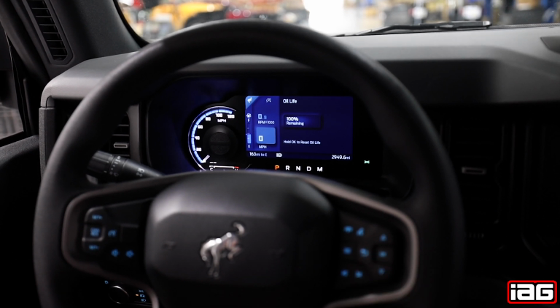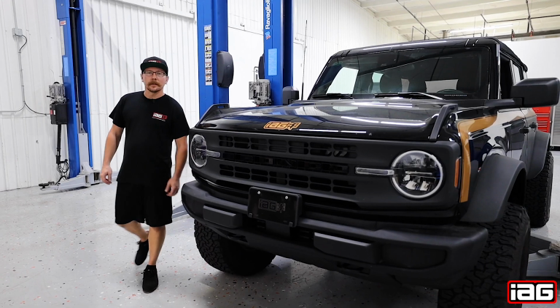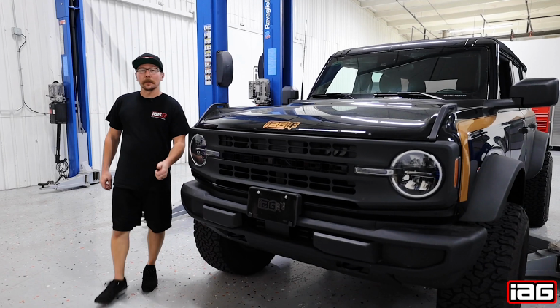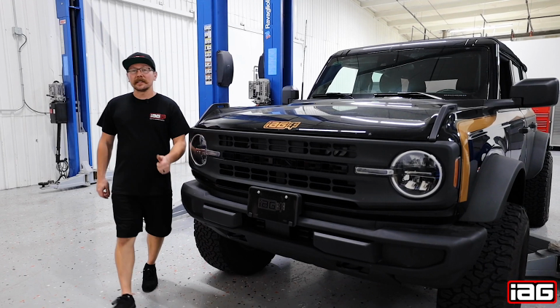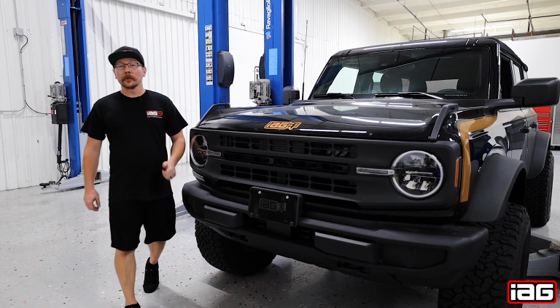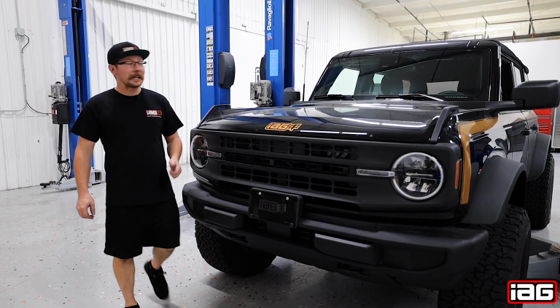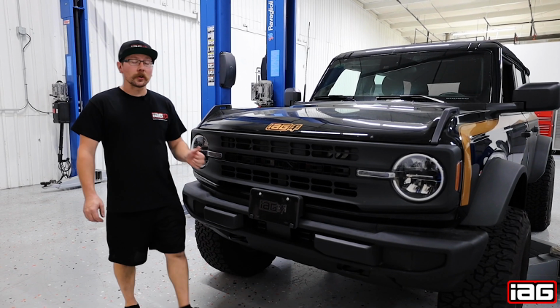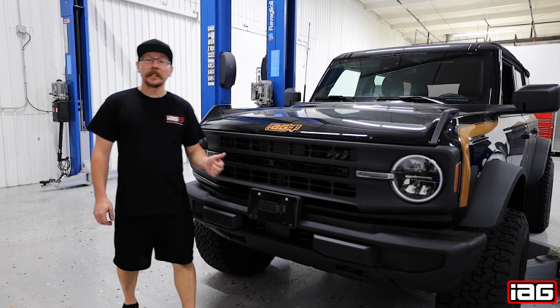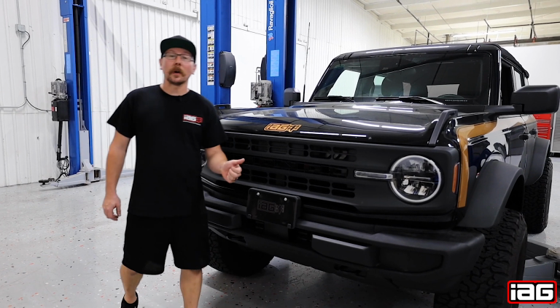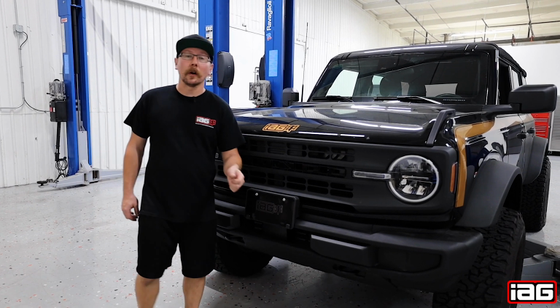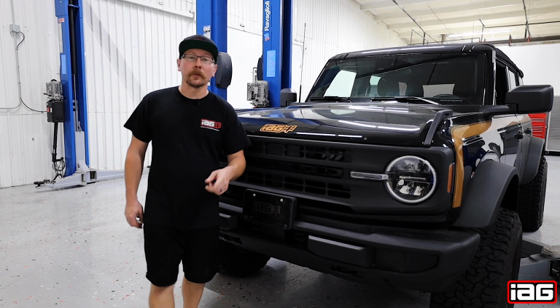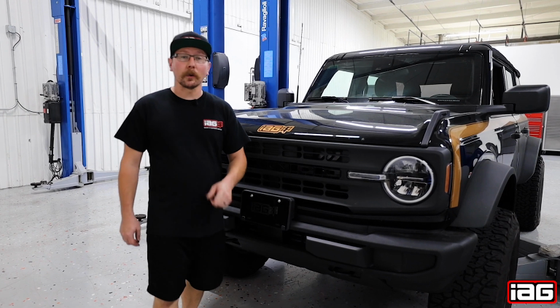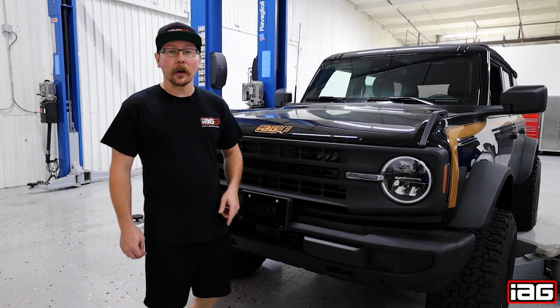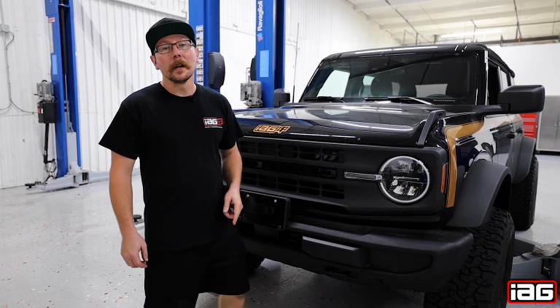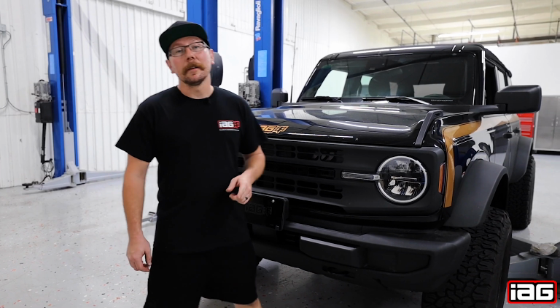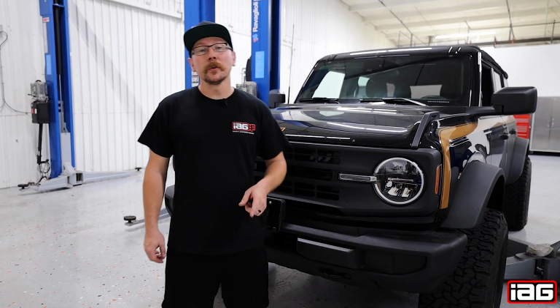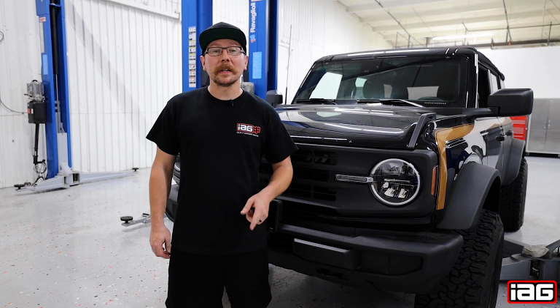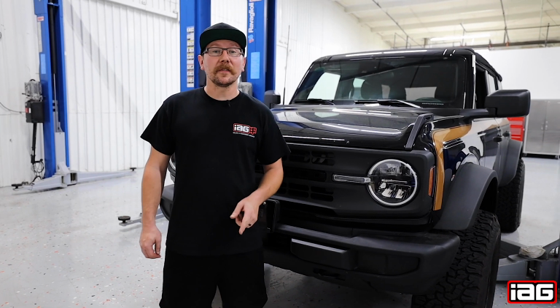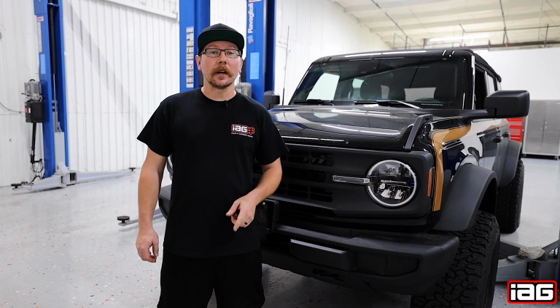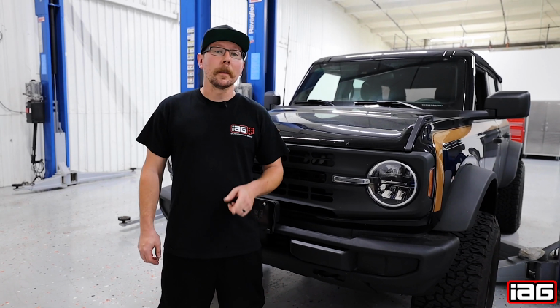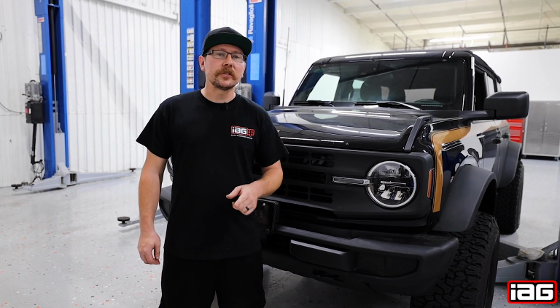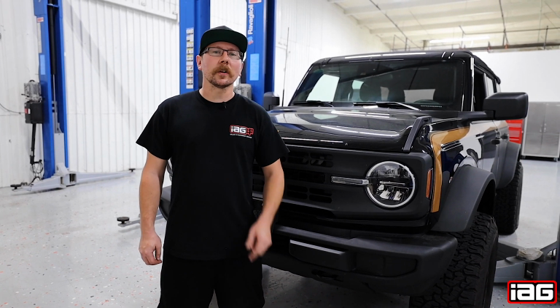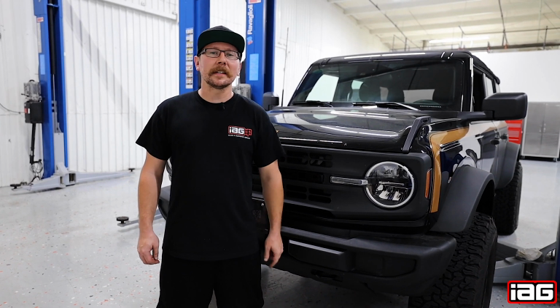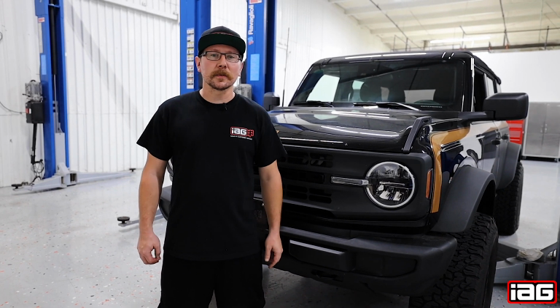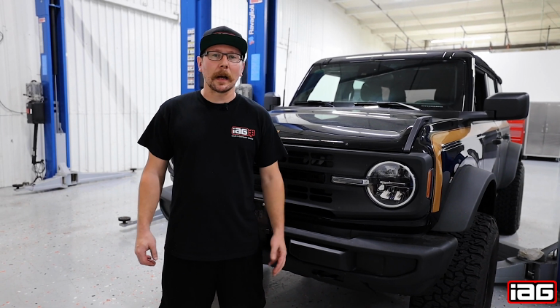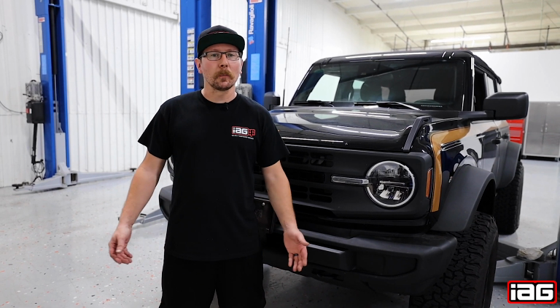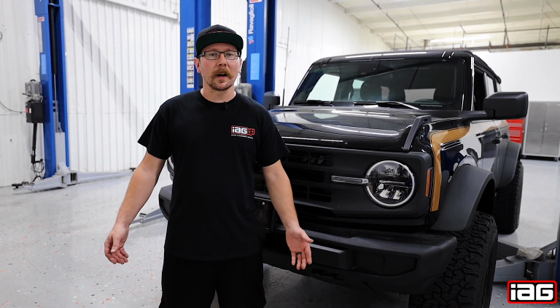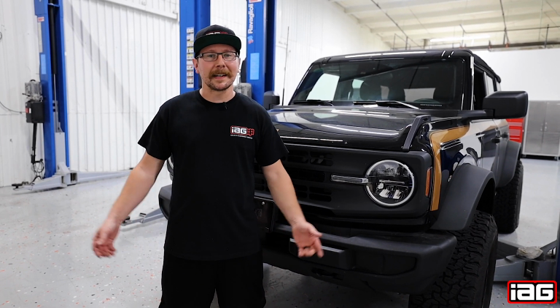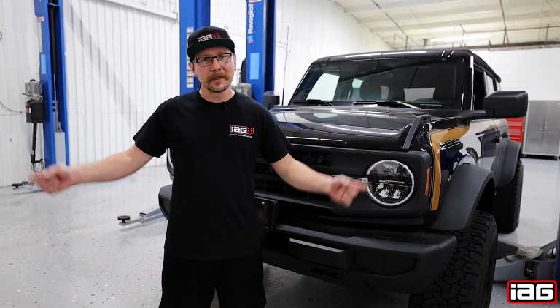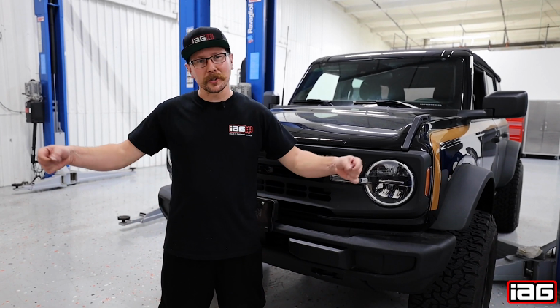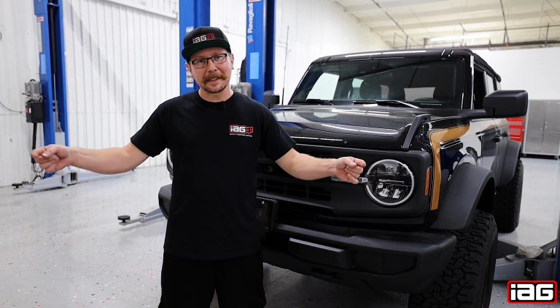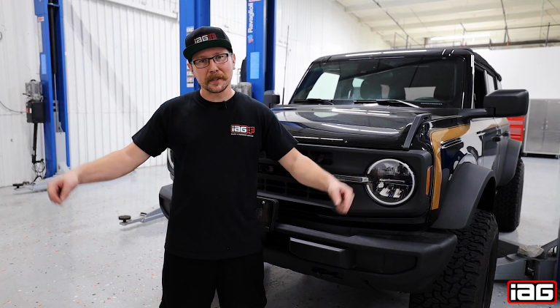That completes the oil change on our 2021 Ford Bronco. If you enjoyed this video, be sure to like and subscribe for more content just like this.